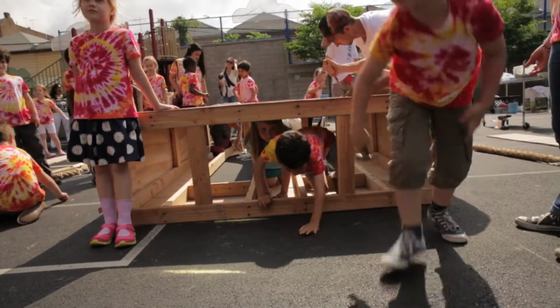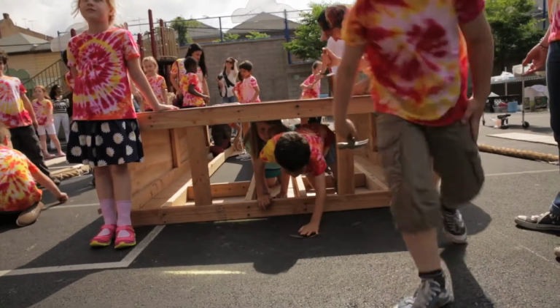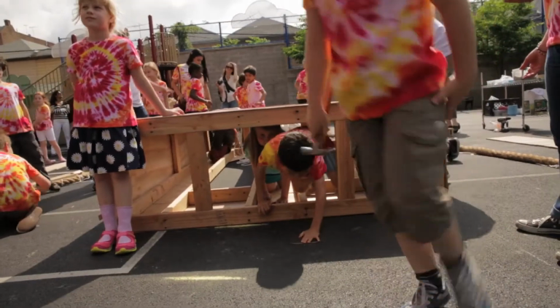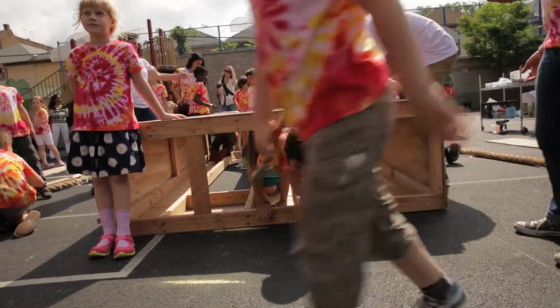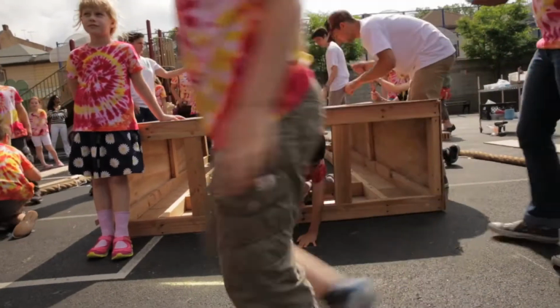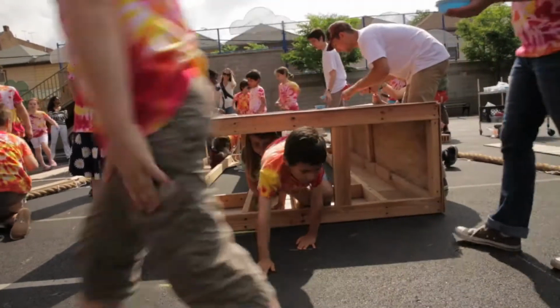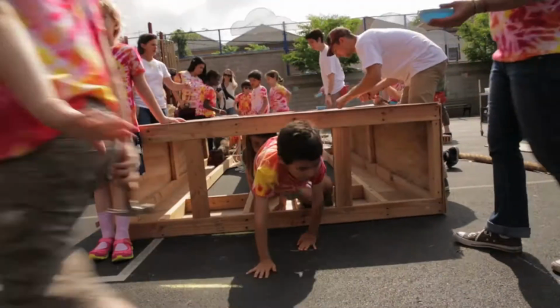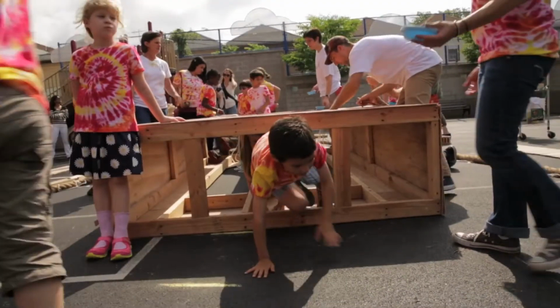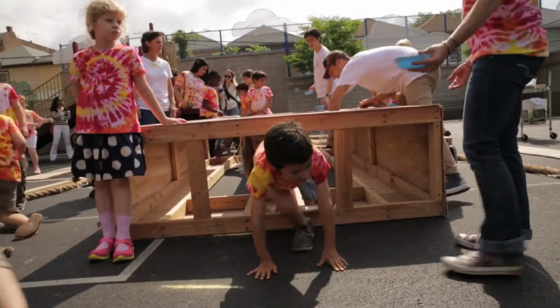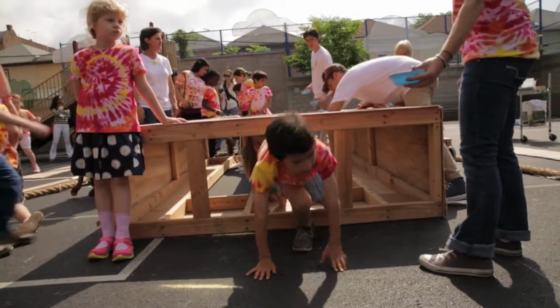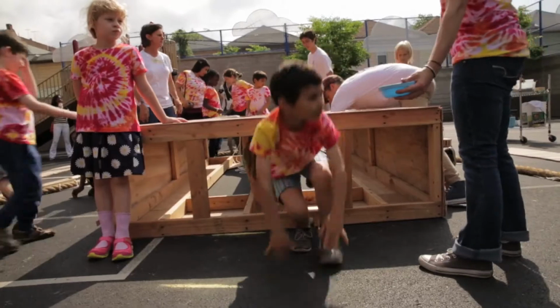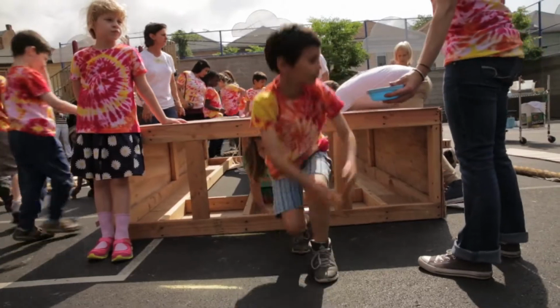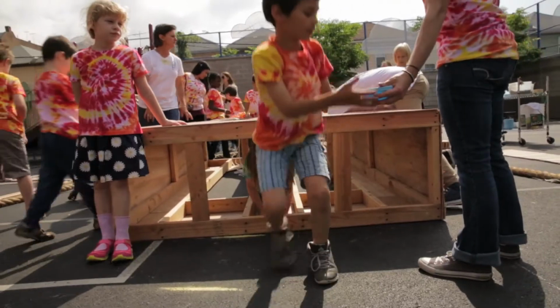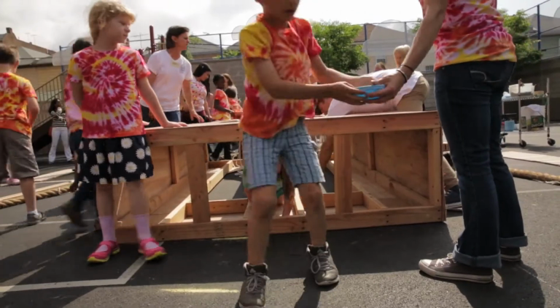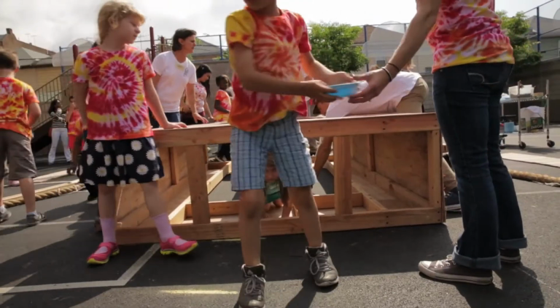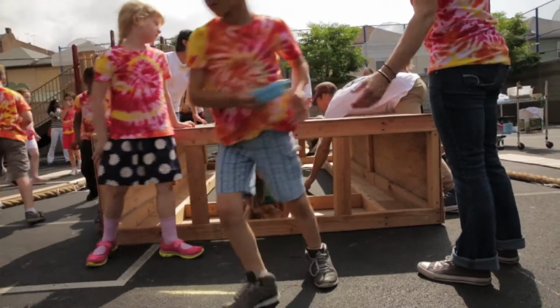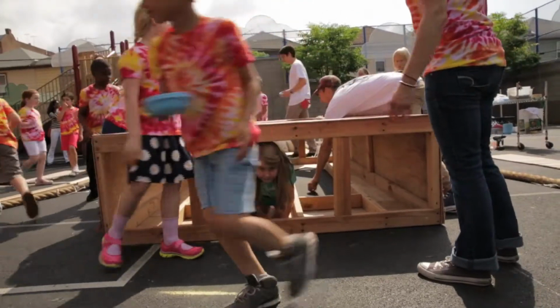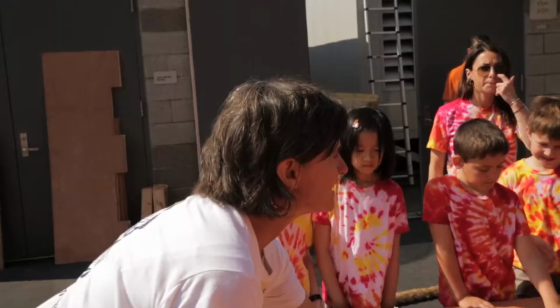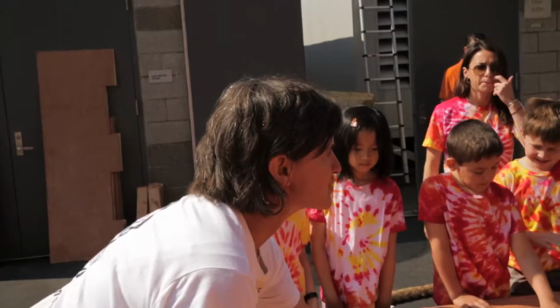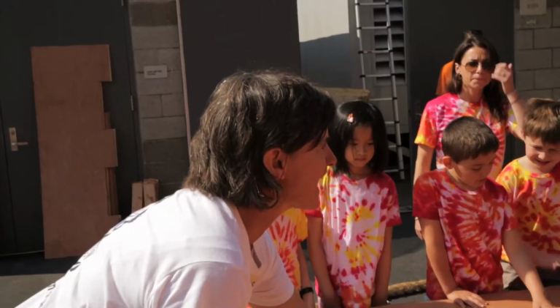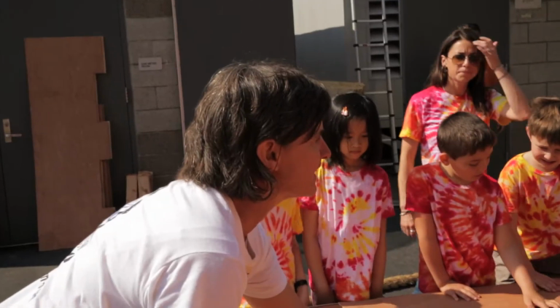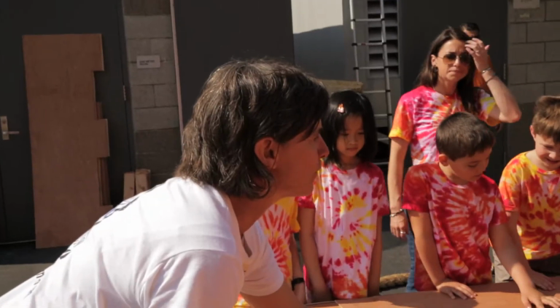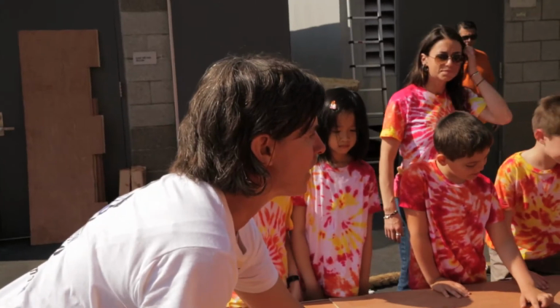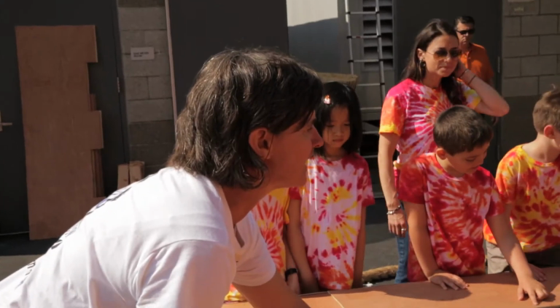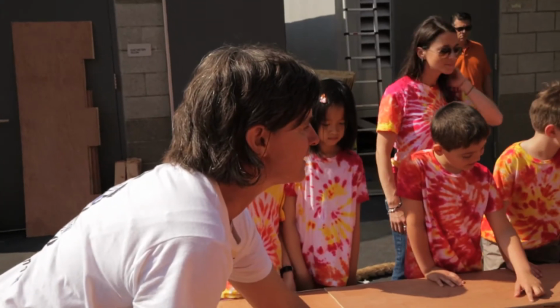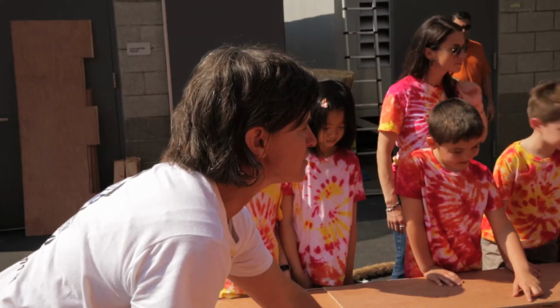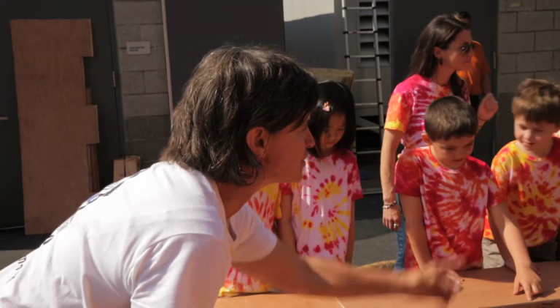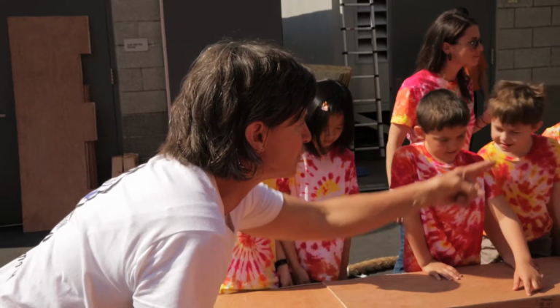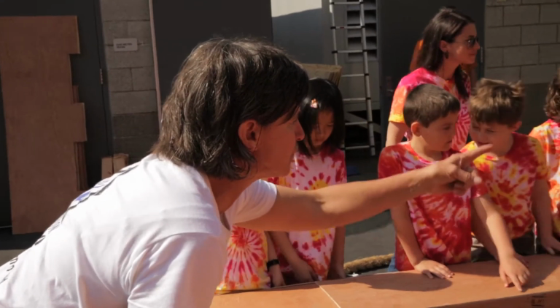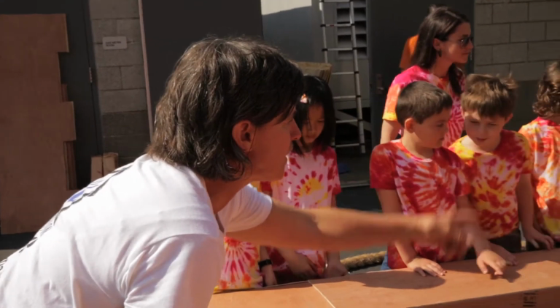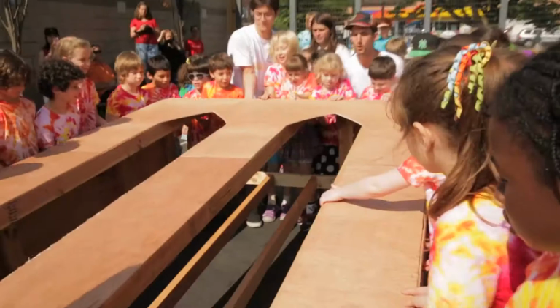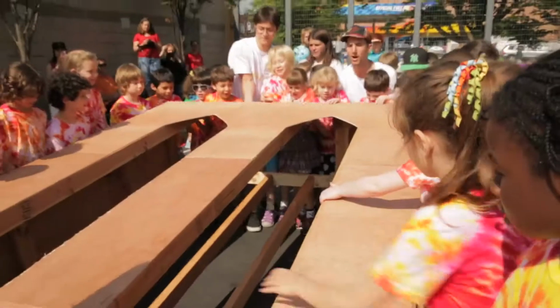Are we ready to flip it over? Let's try it. One, two, three.